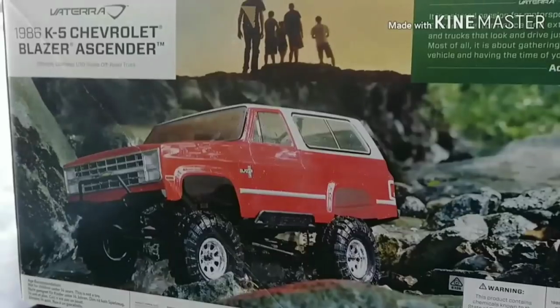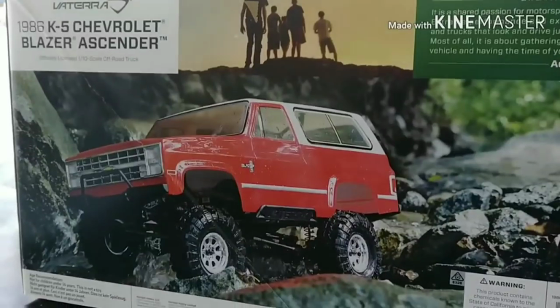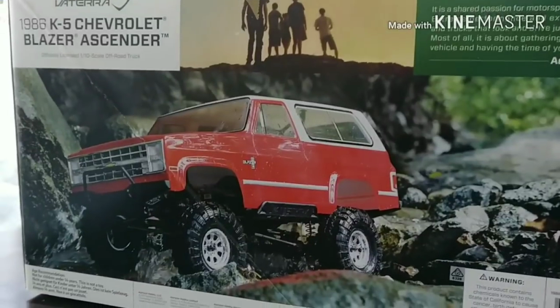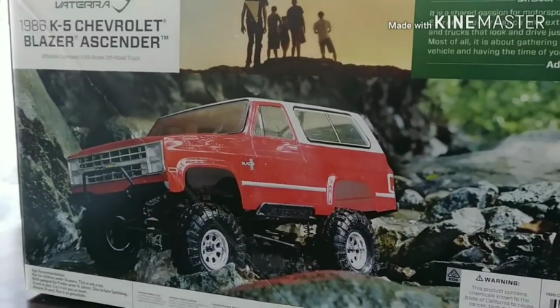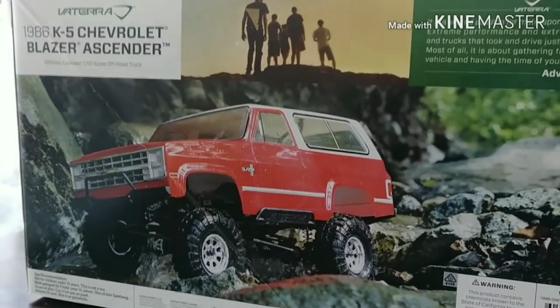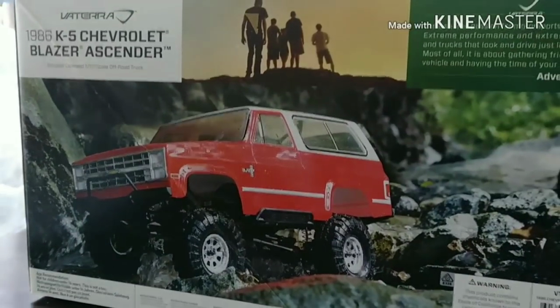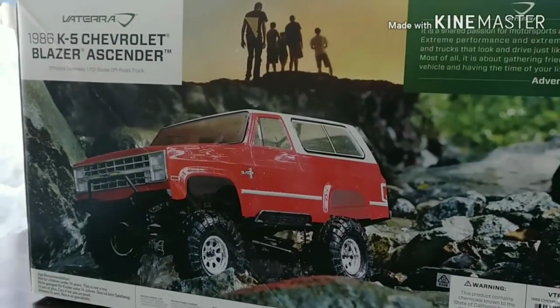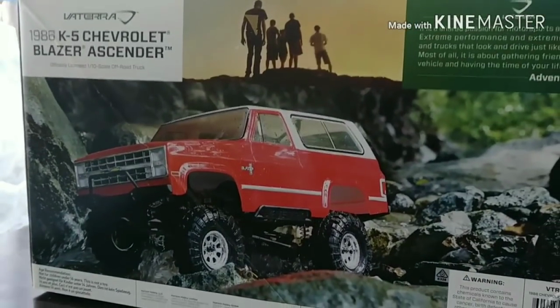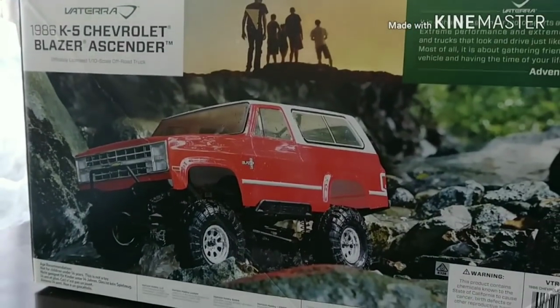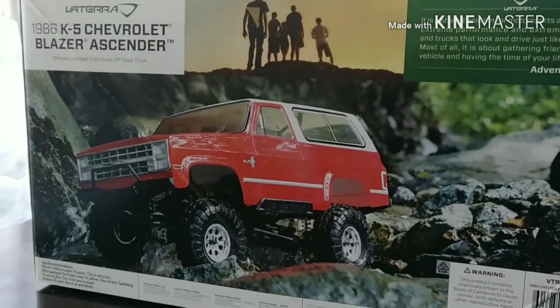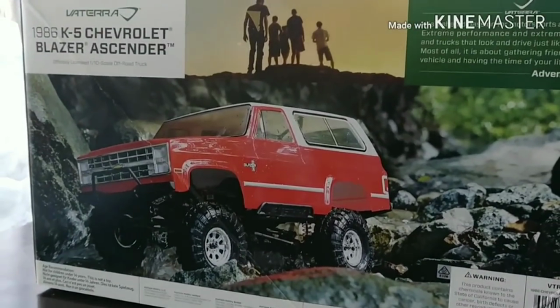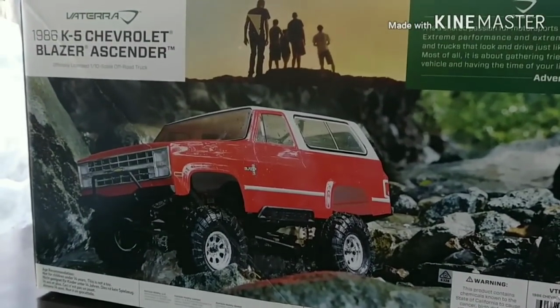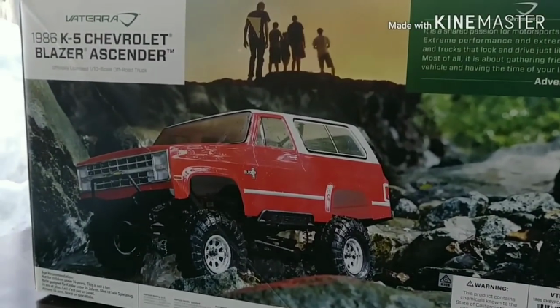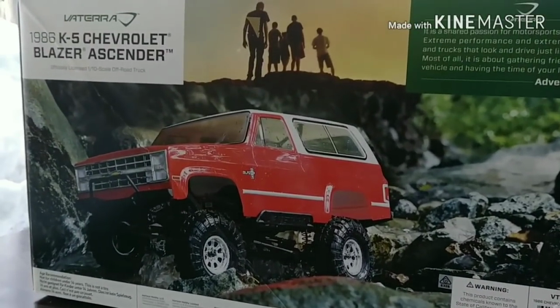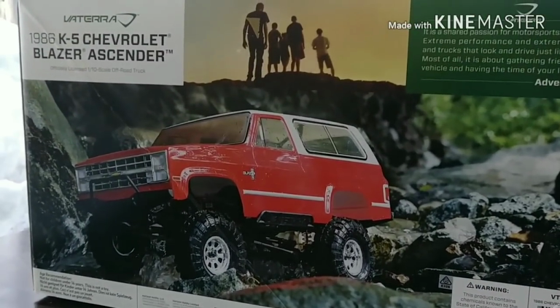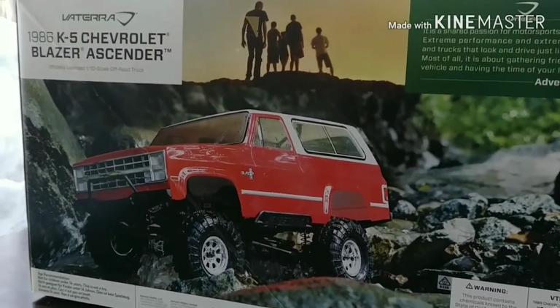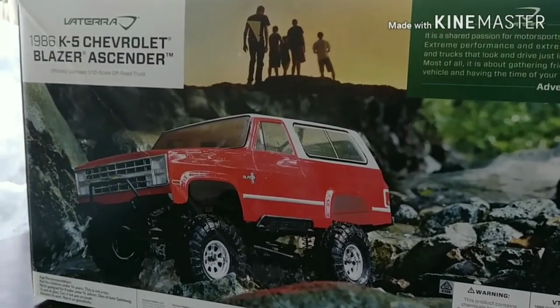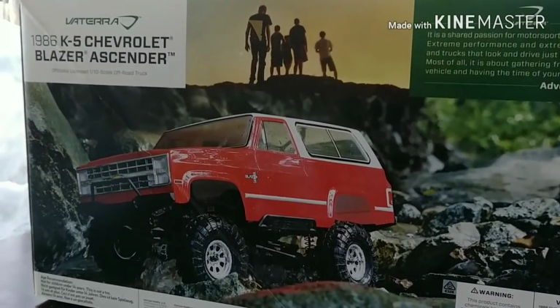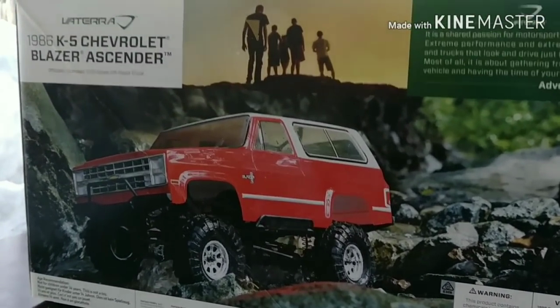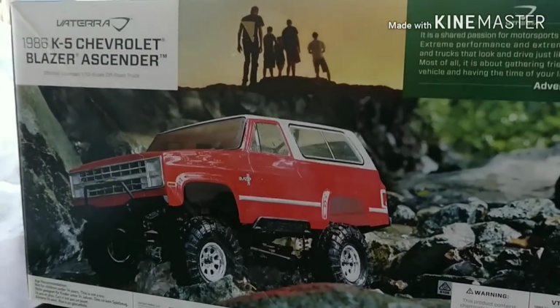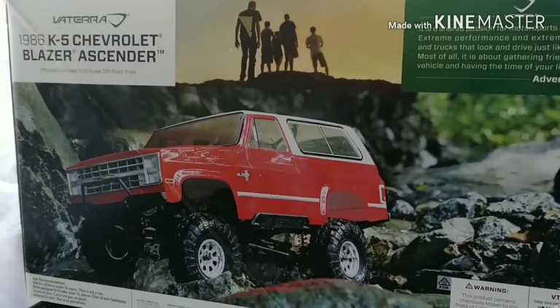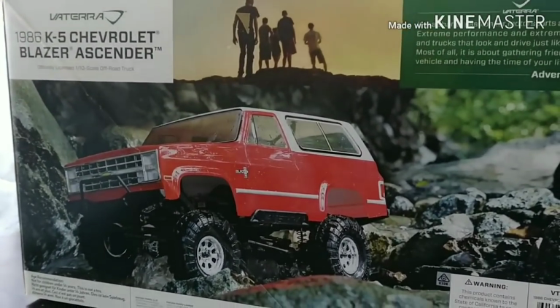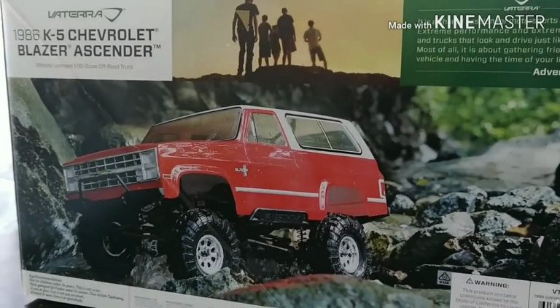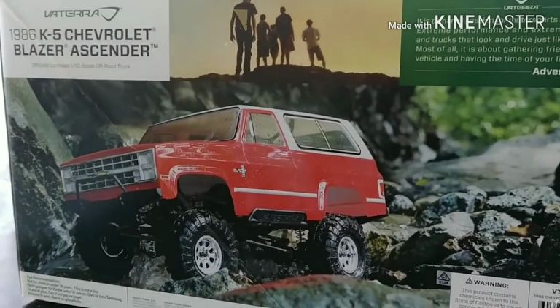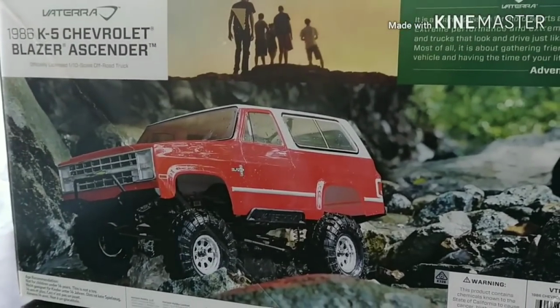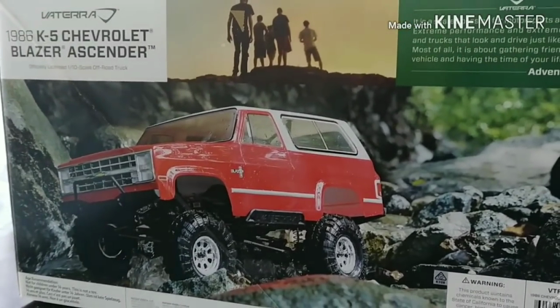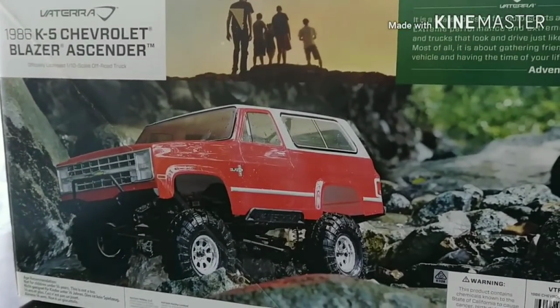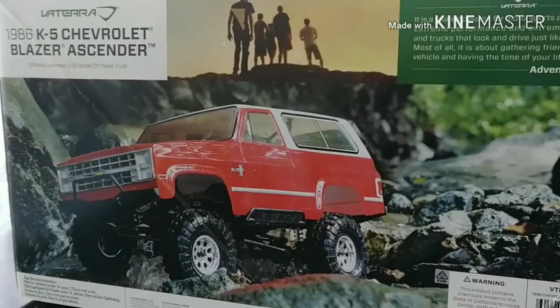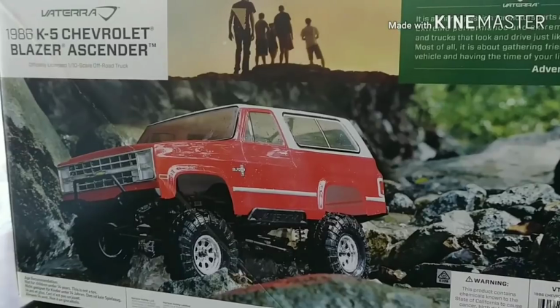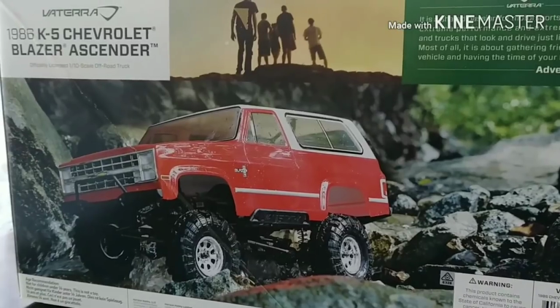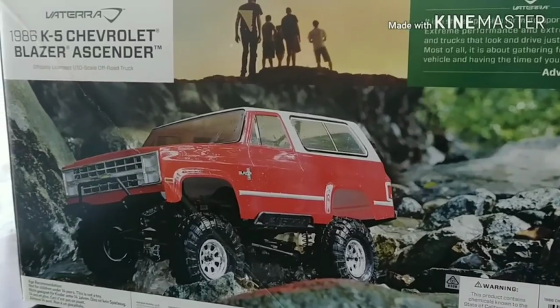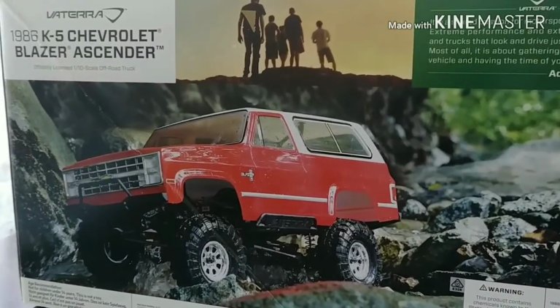What is happening everyone? Good afternoon to you all. This is Jim from RC After Dark doing an unboxing video for you guys today.